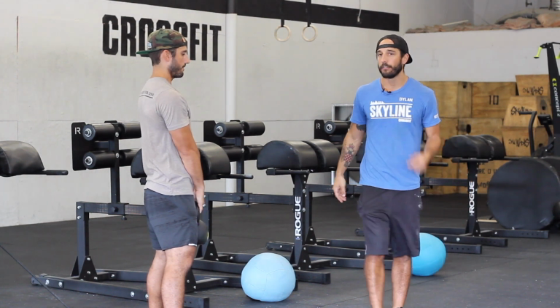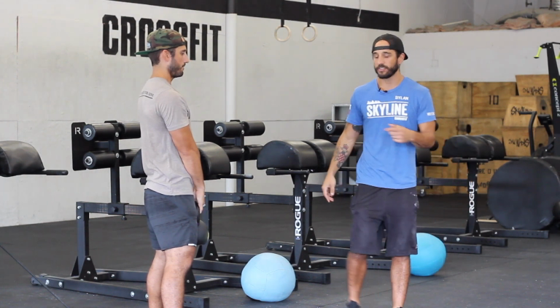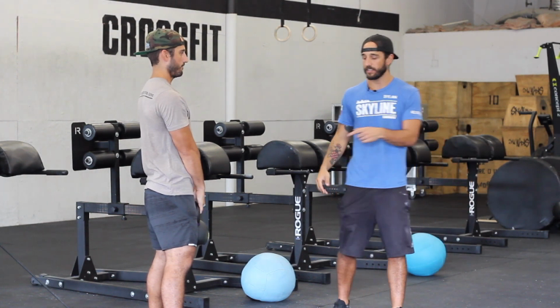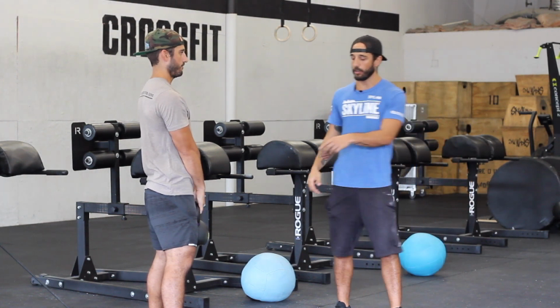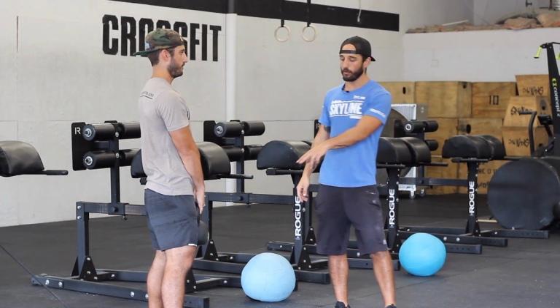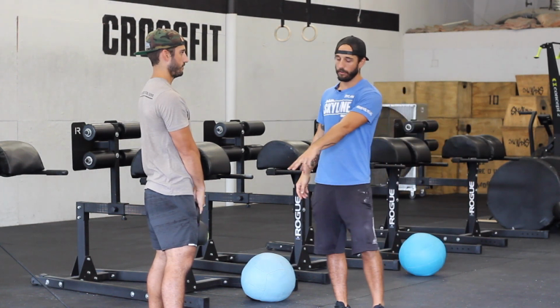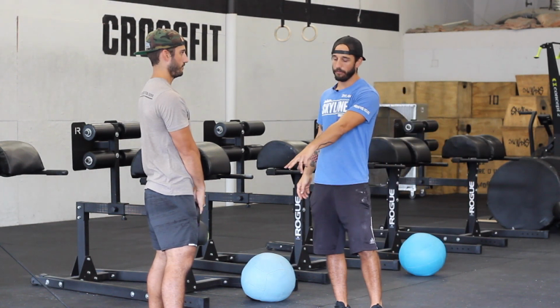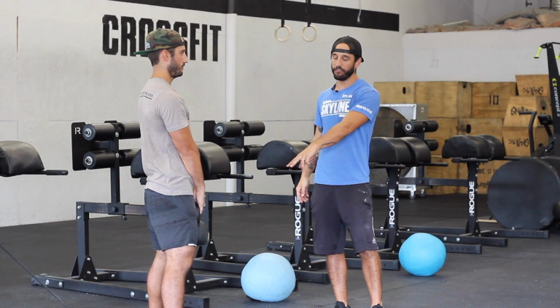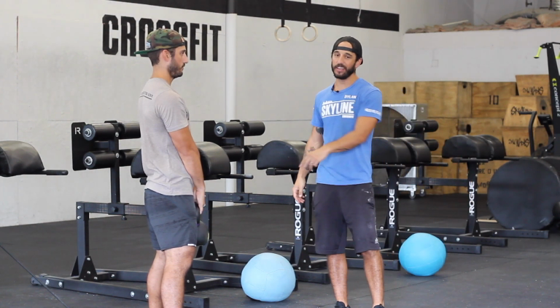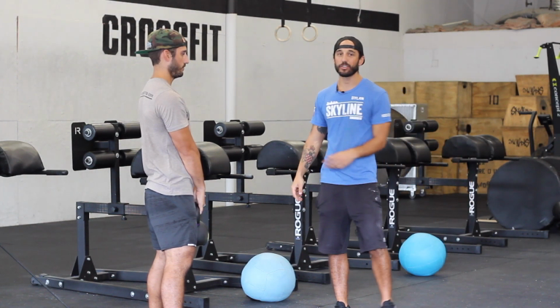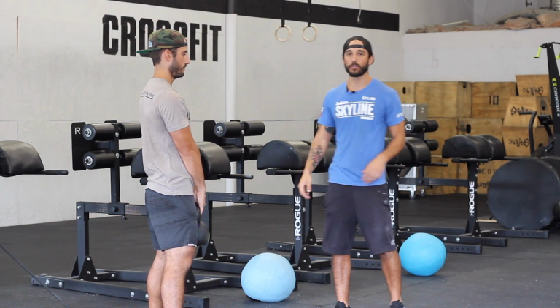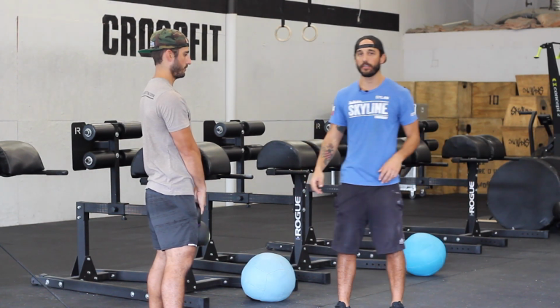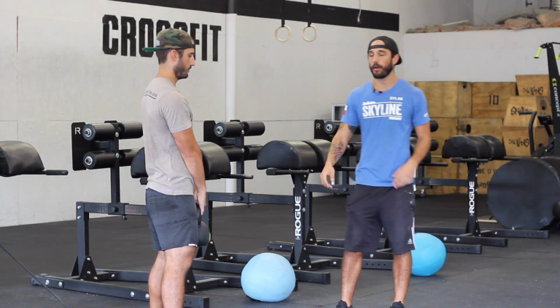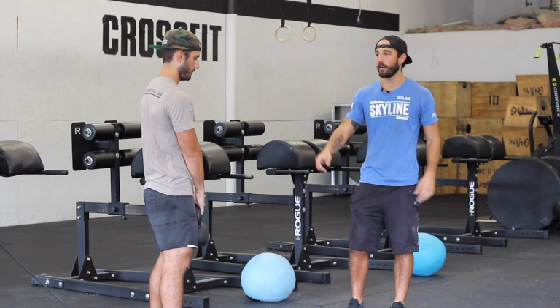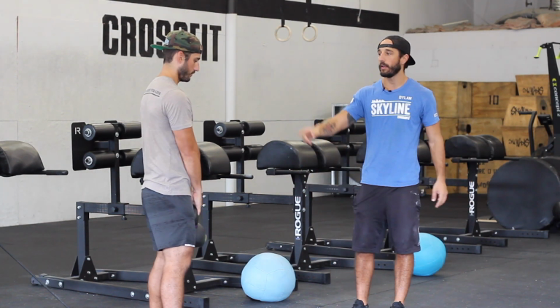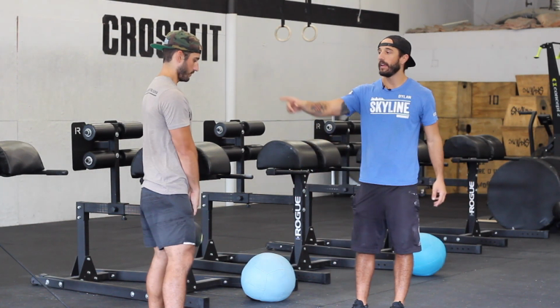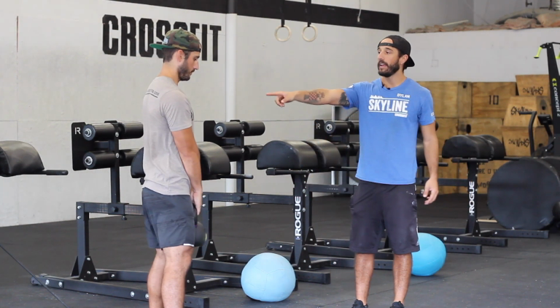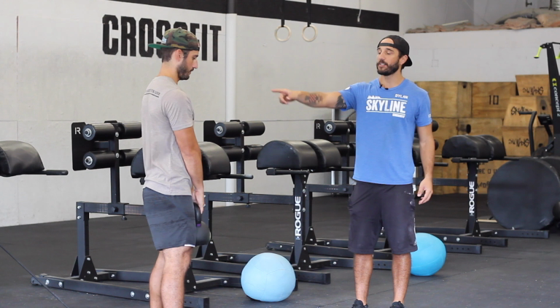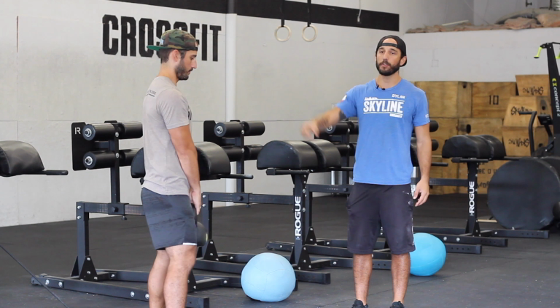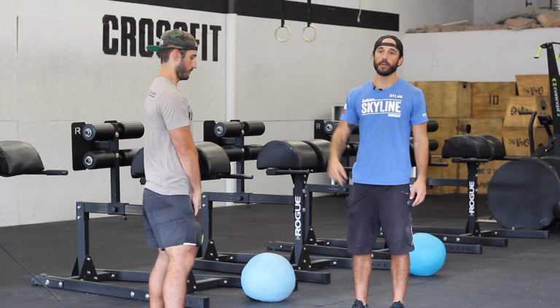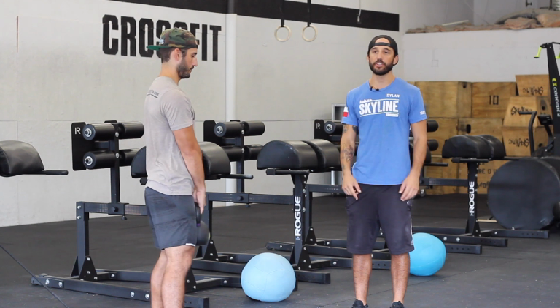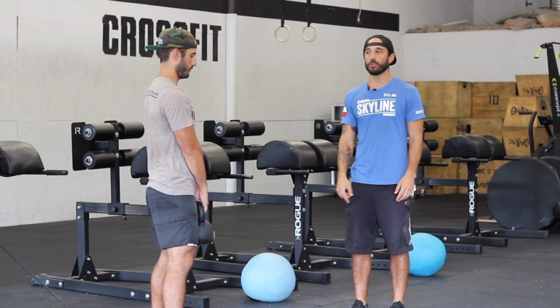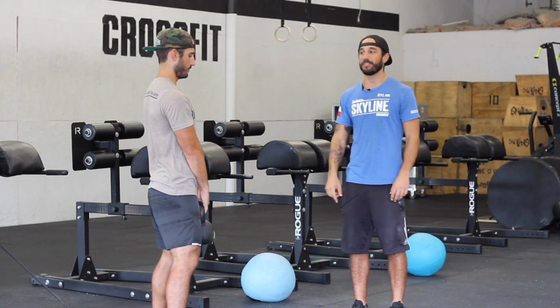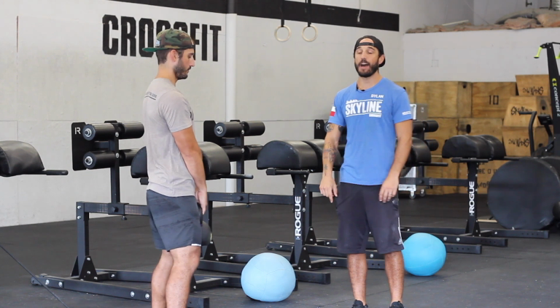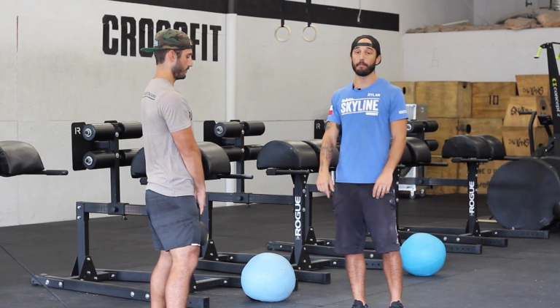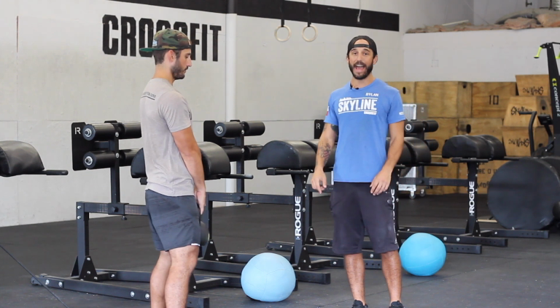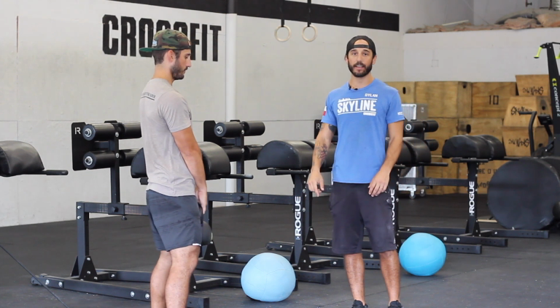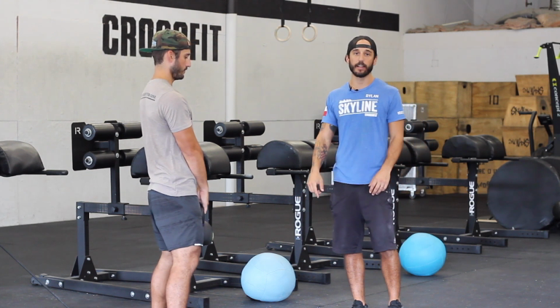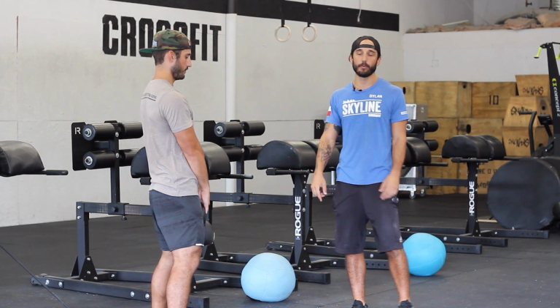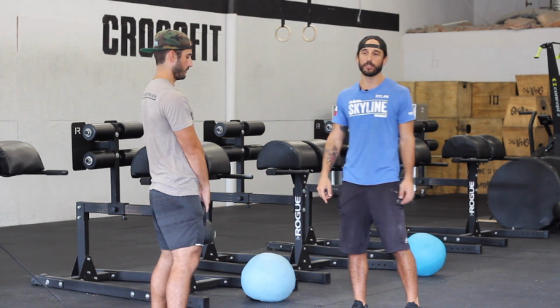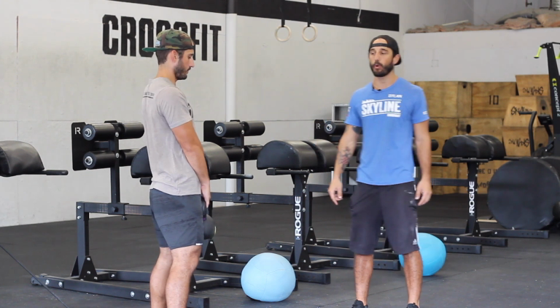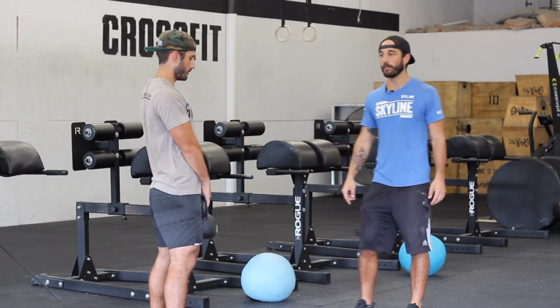First thing he's going to do: feet shoulder width apart, he's going to bring his shoulders down and back. That's the most important.